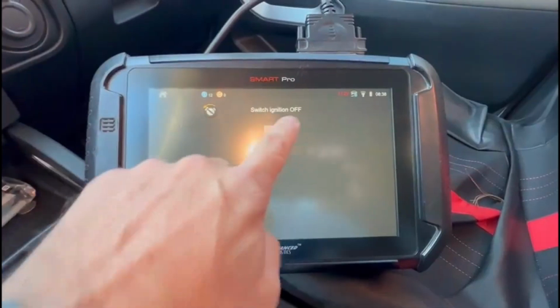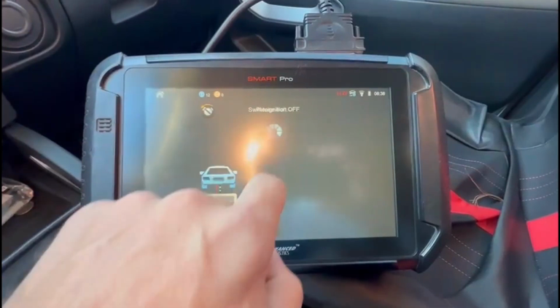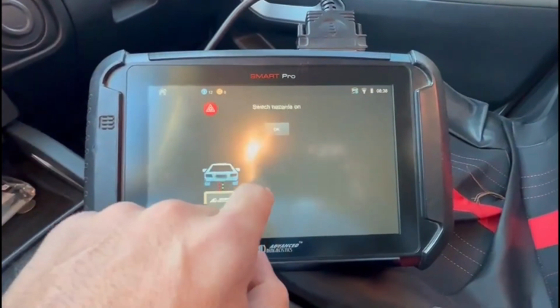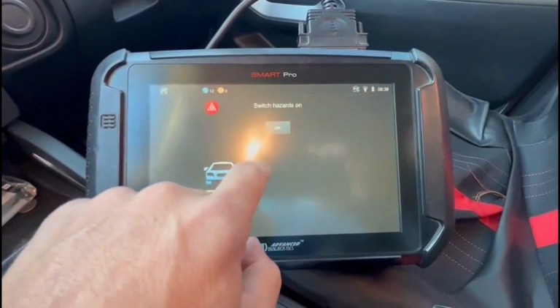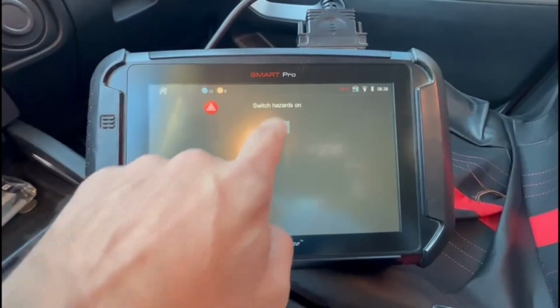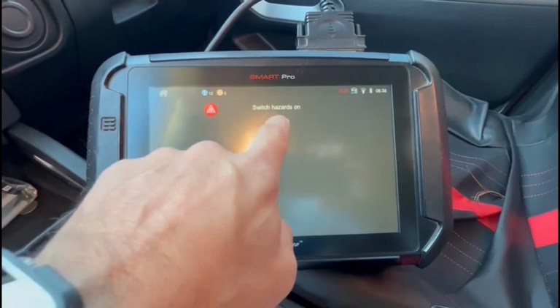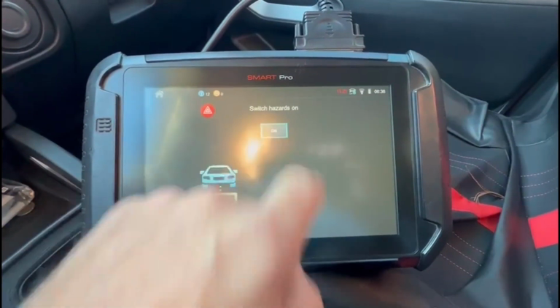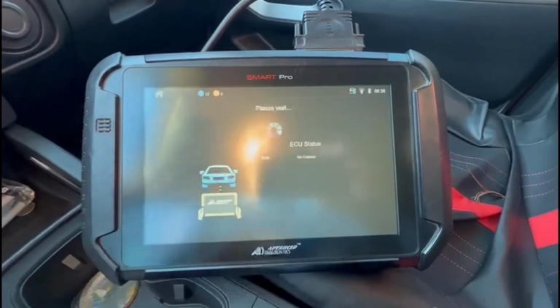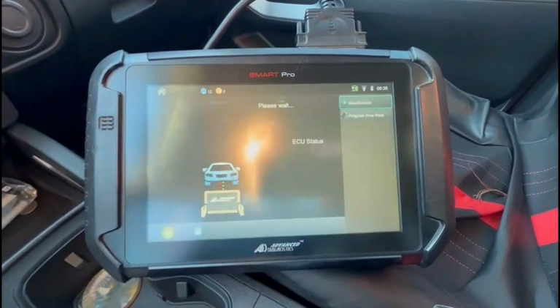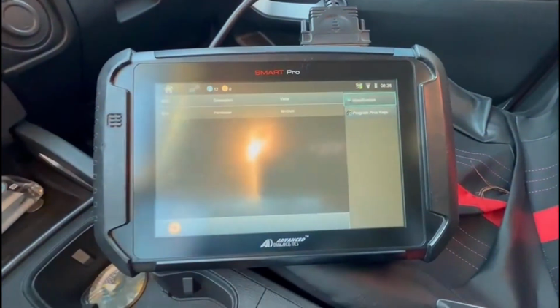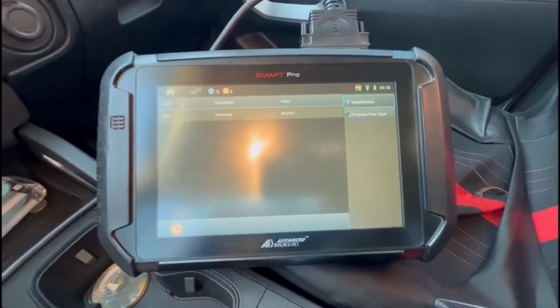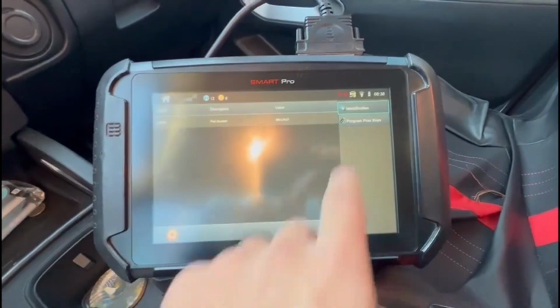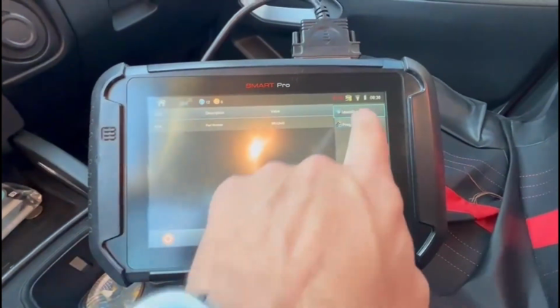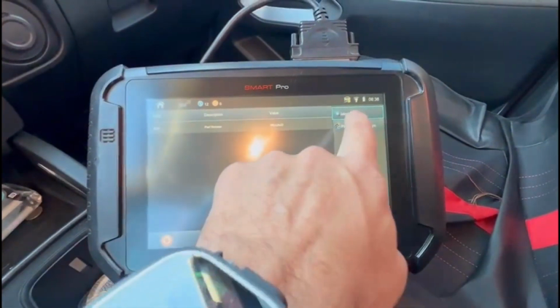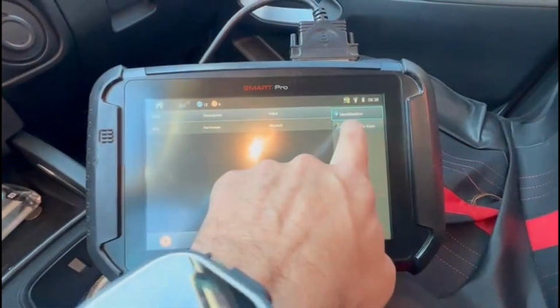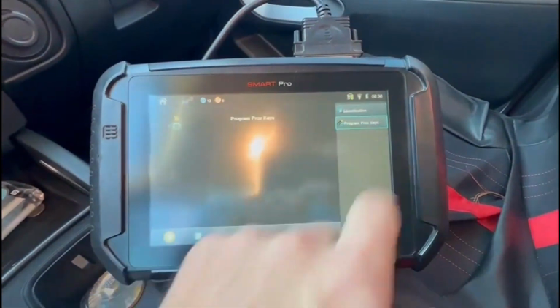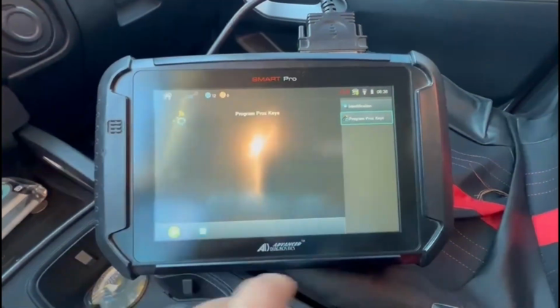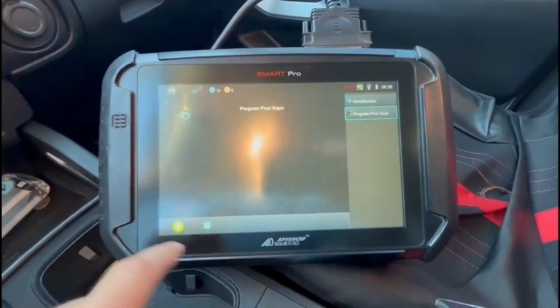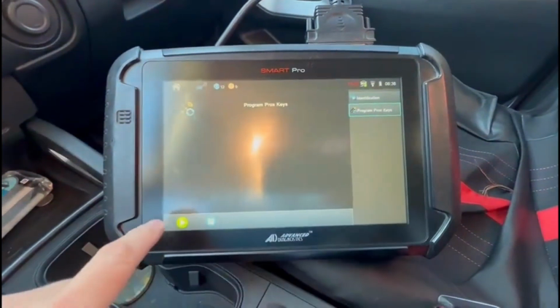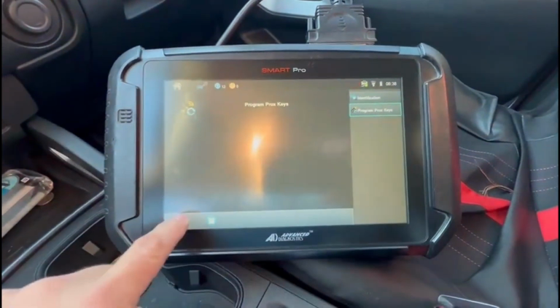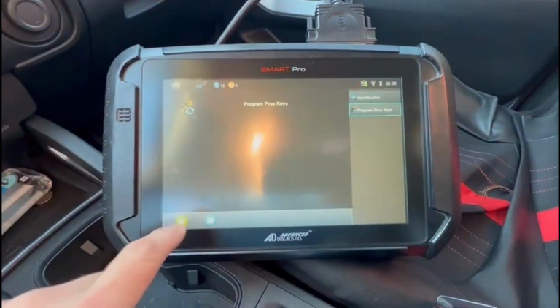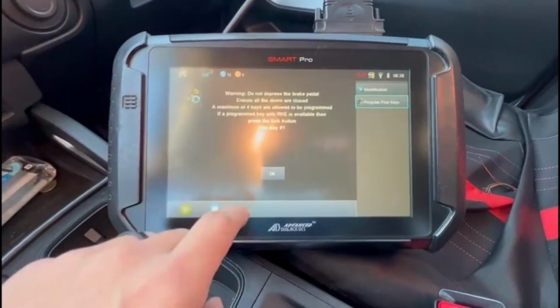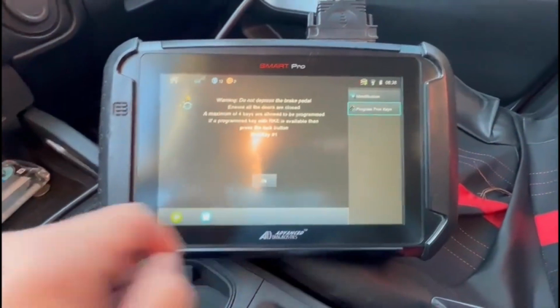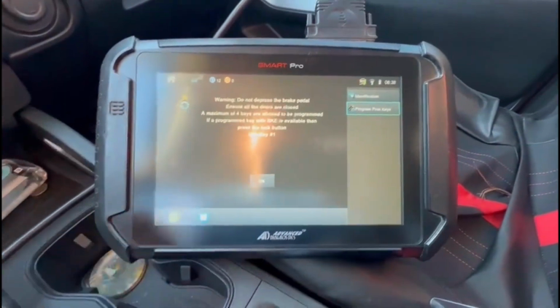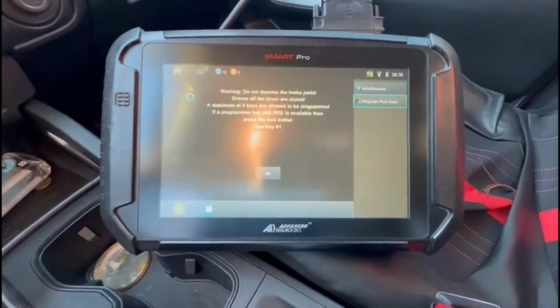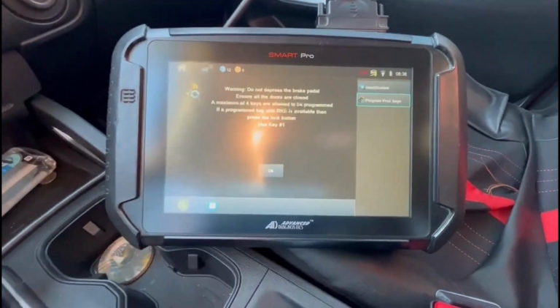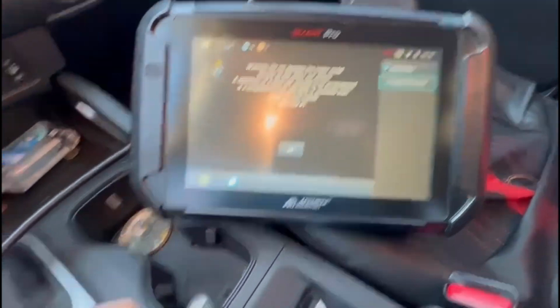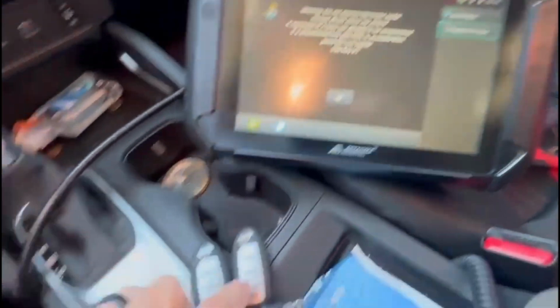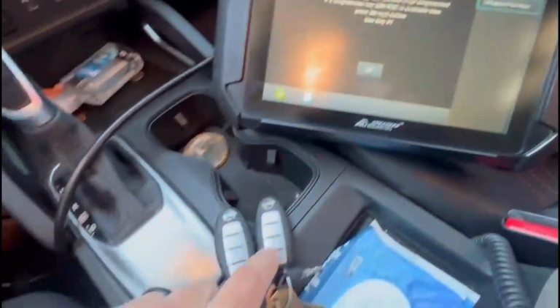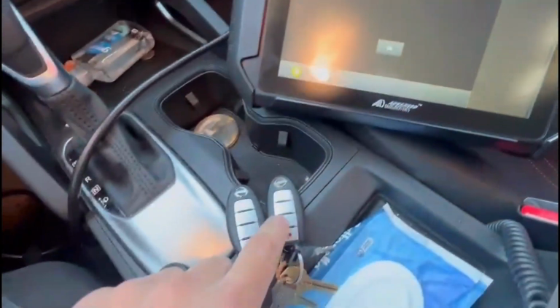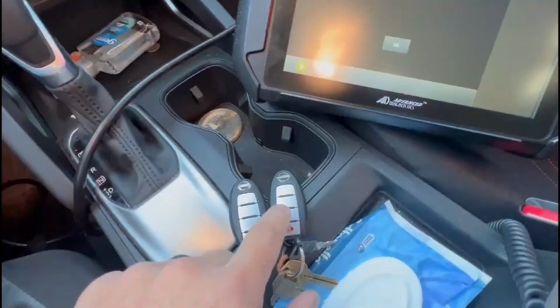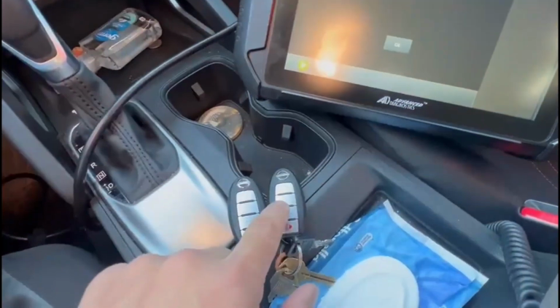Ignition's off. Hazards are already on. We're going to program keys. All right, let's go ahead and hit lock.